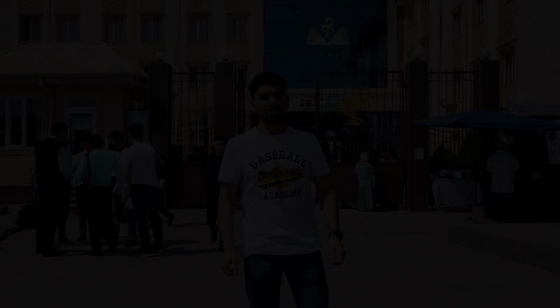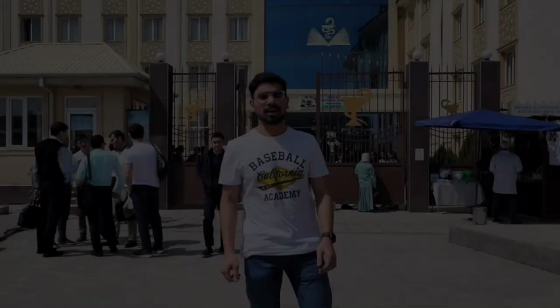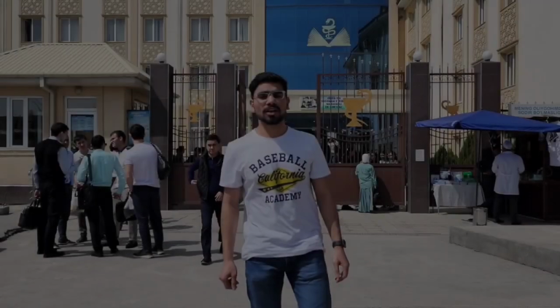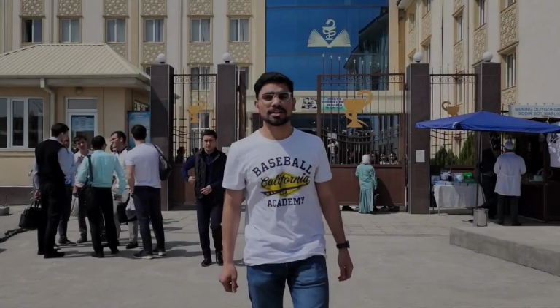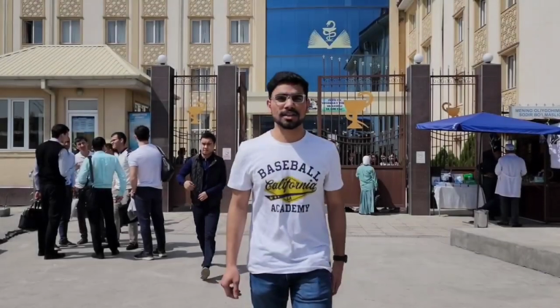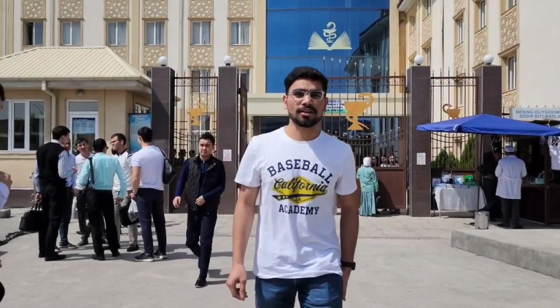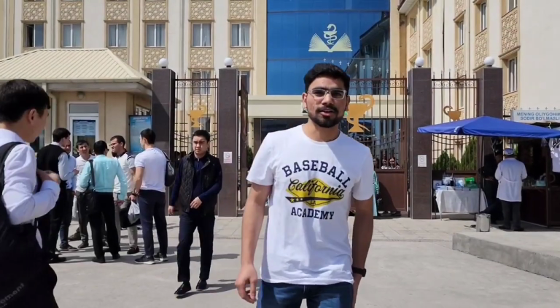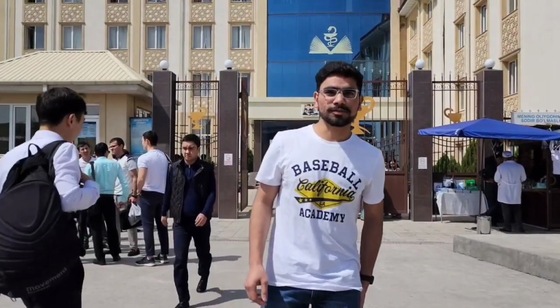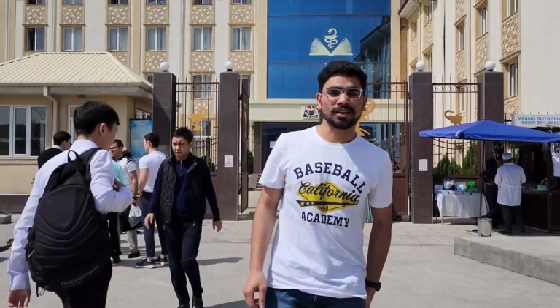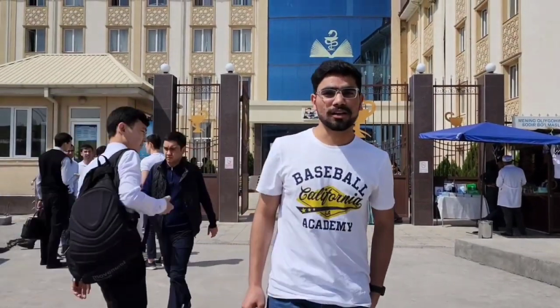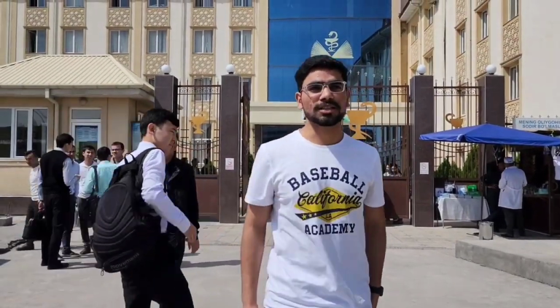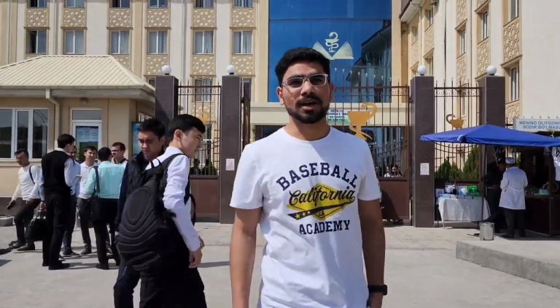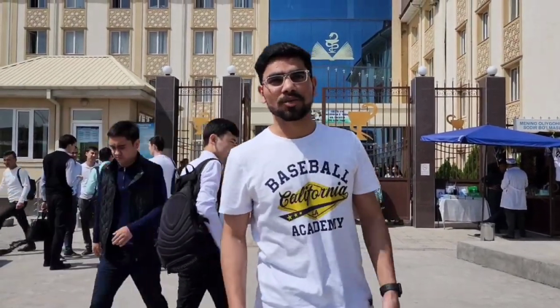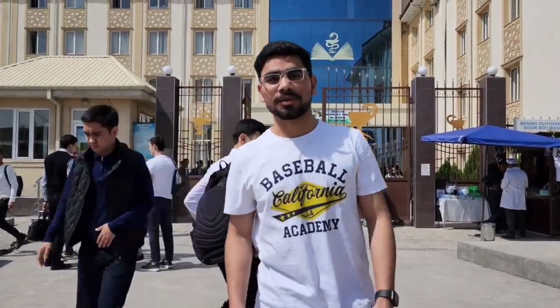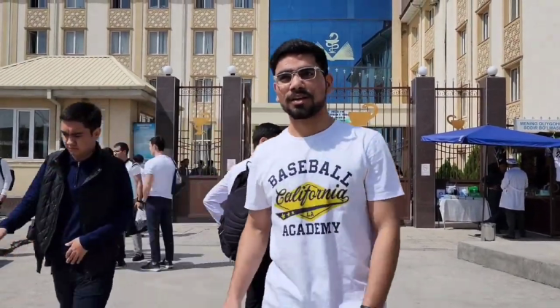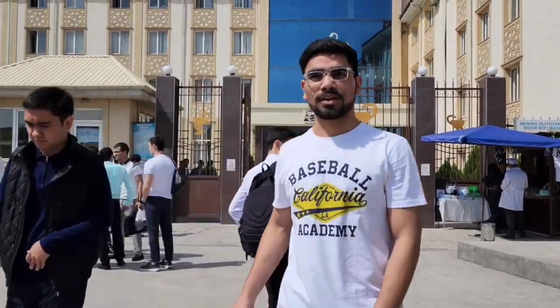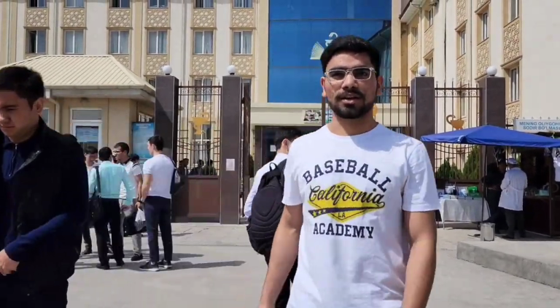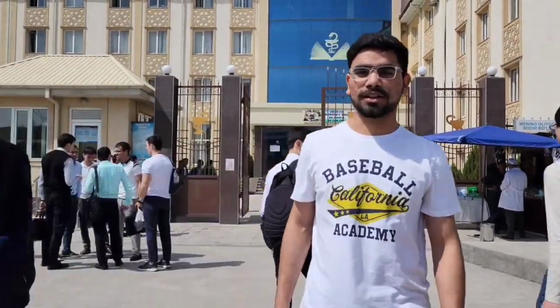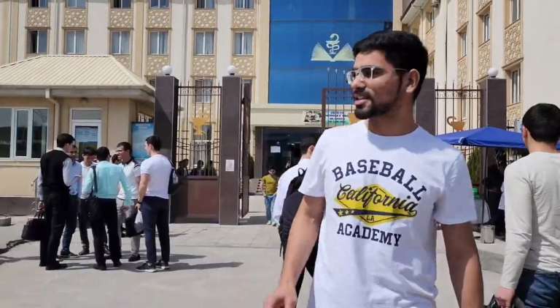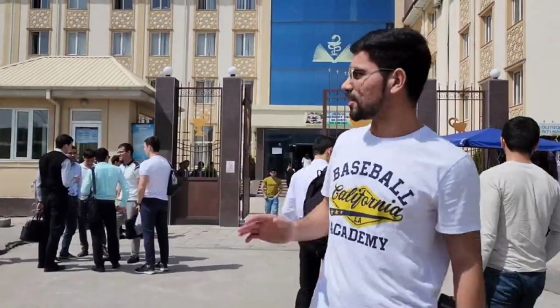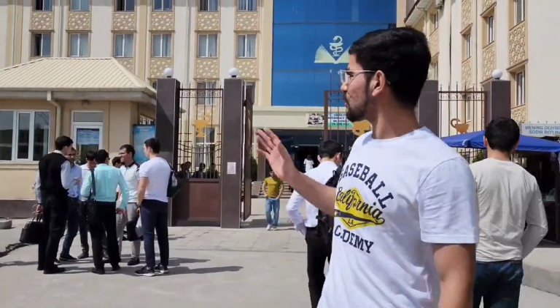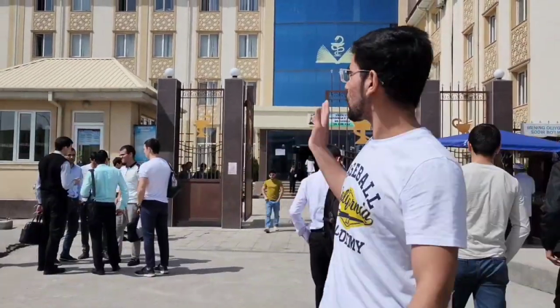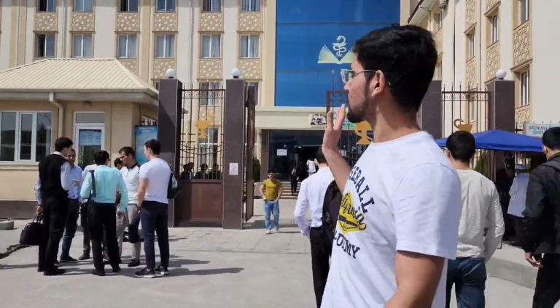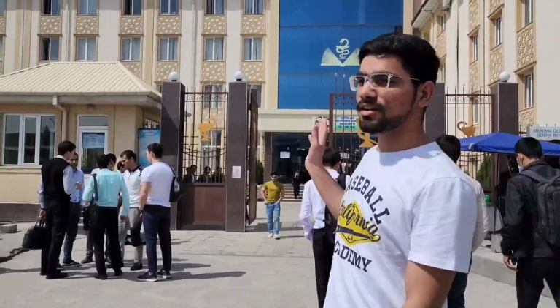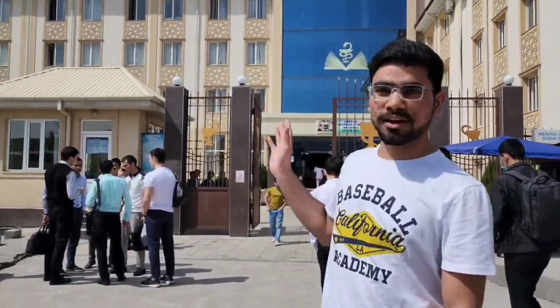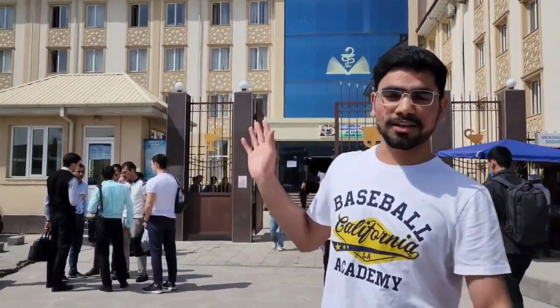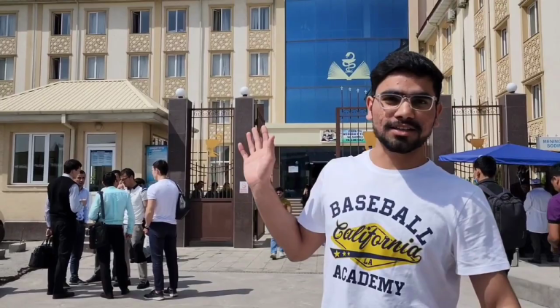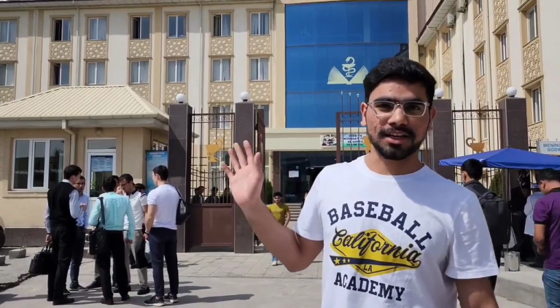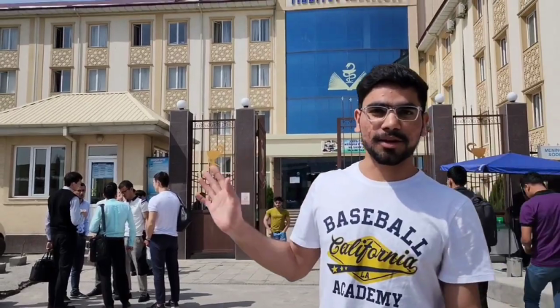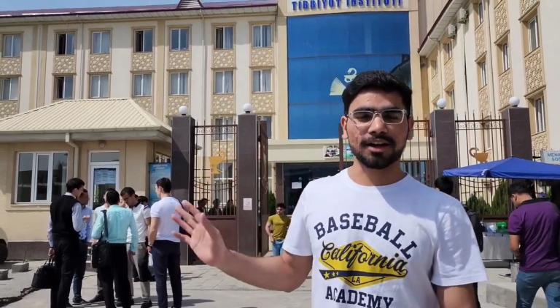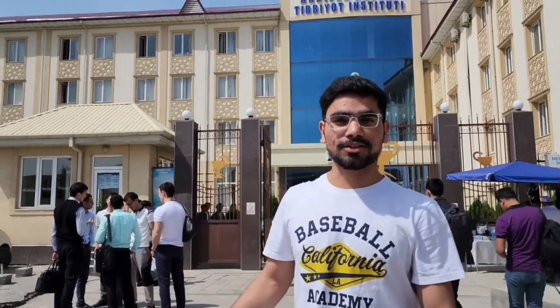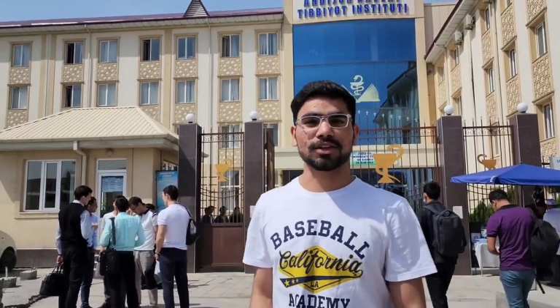Hello guys, Assalamualaikum. Today I am going to show you my nearest building from the Indian State Medical Institute.